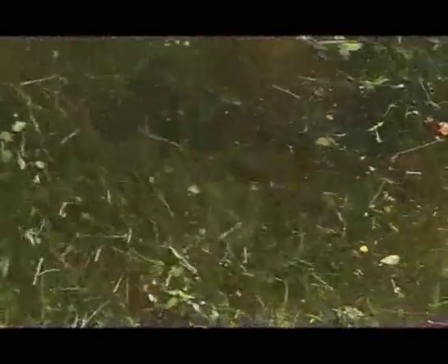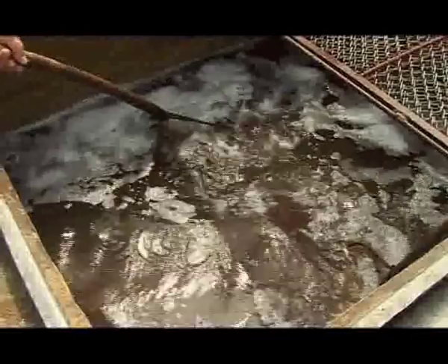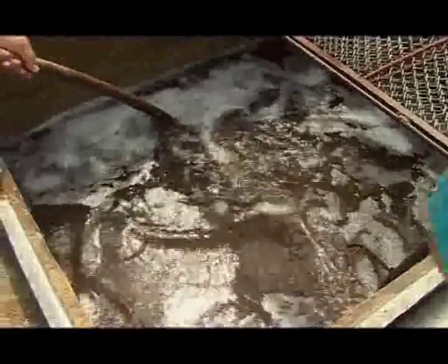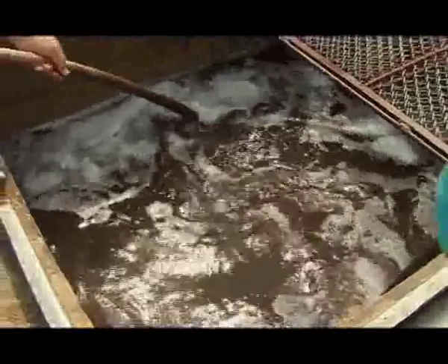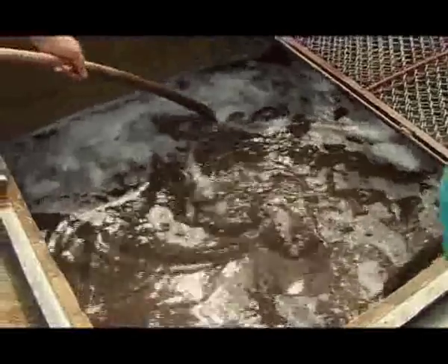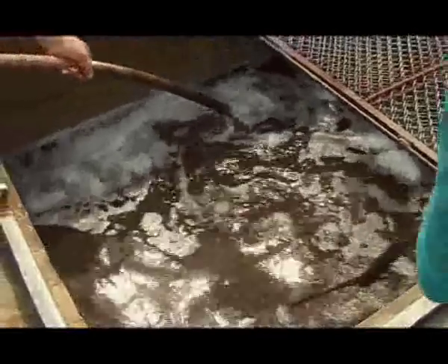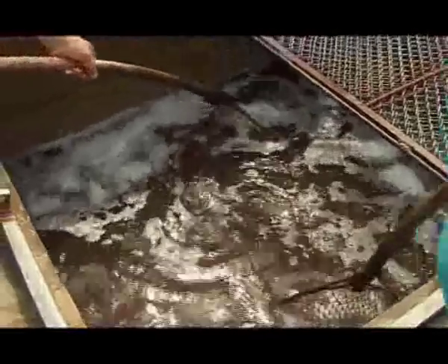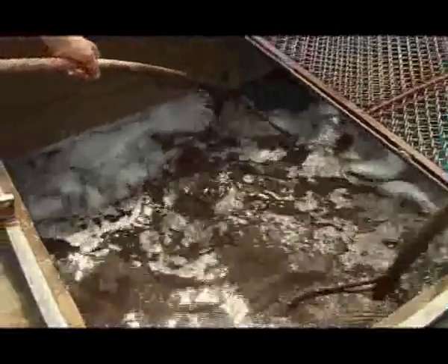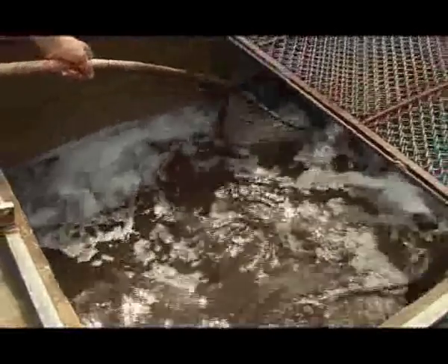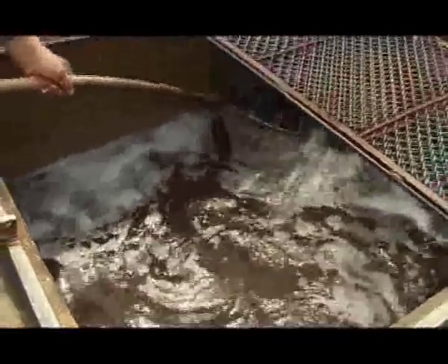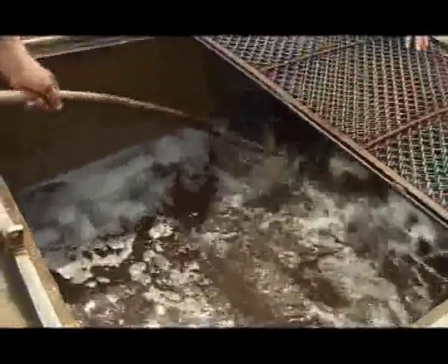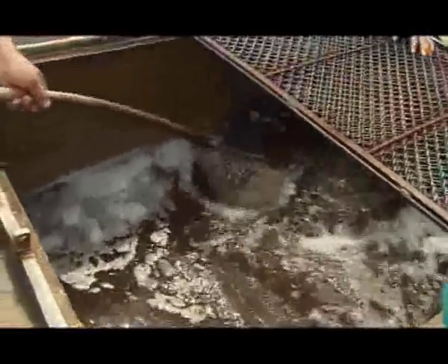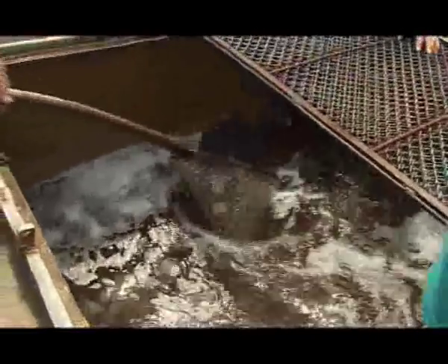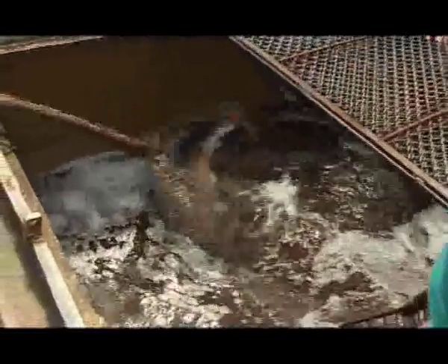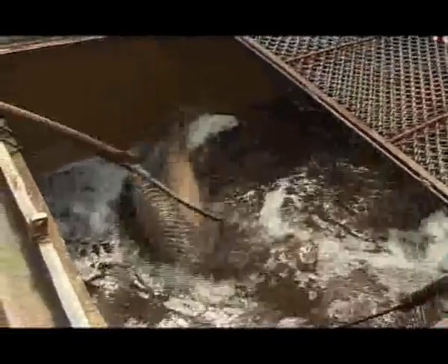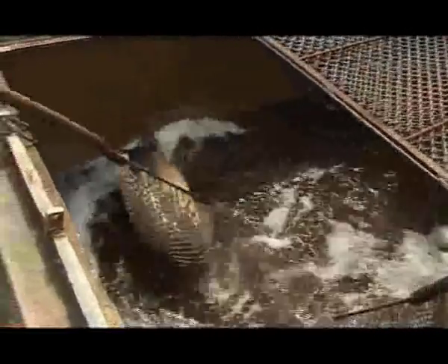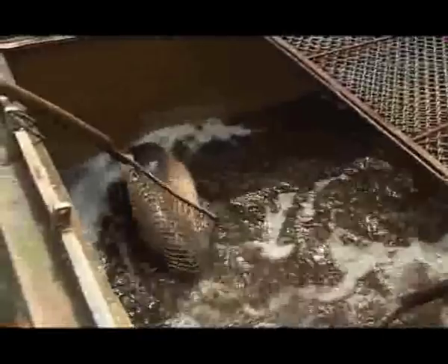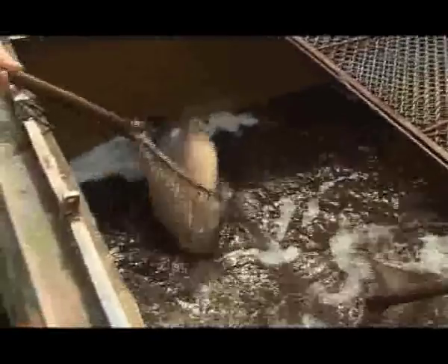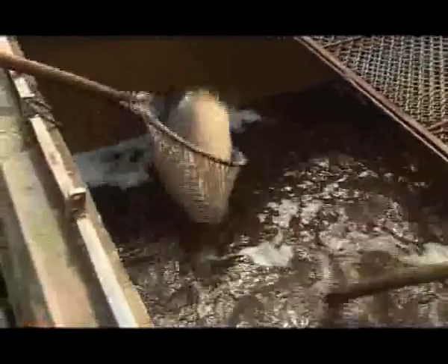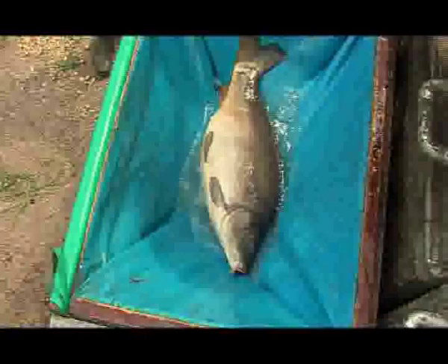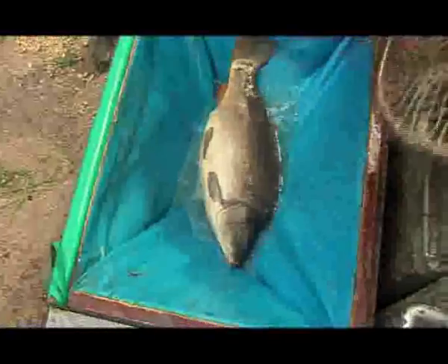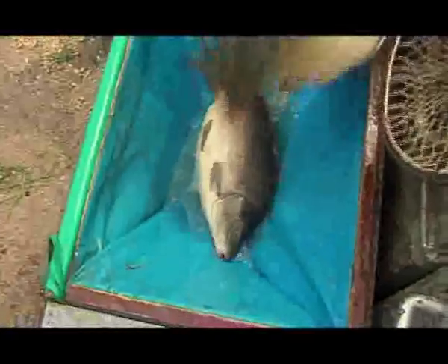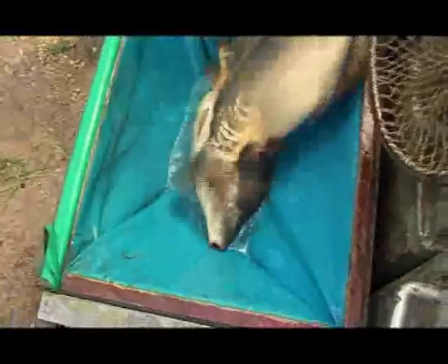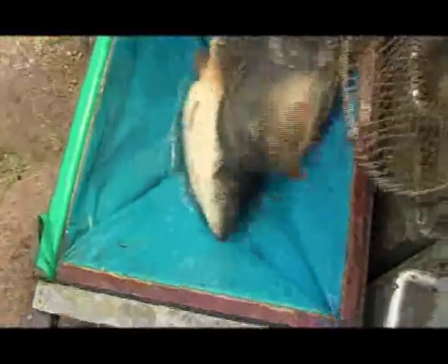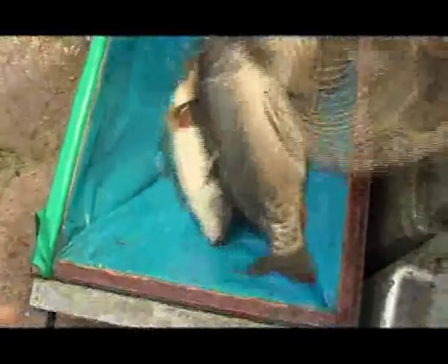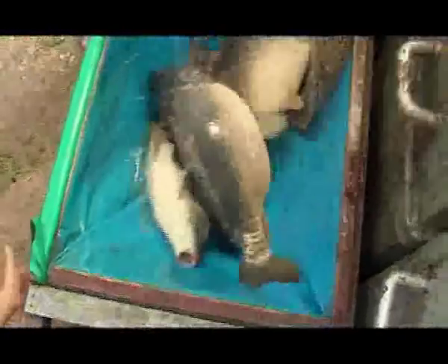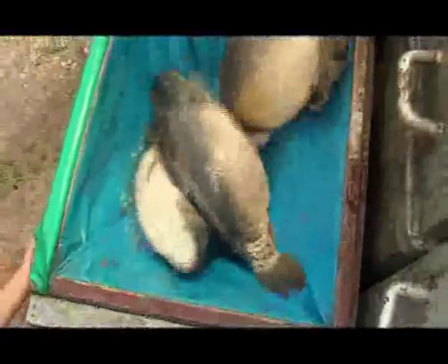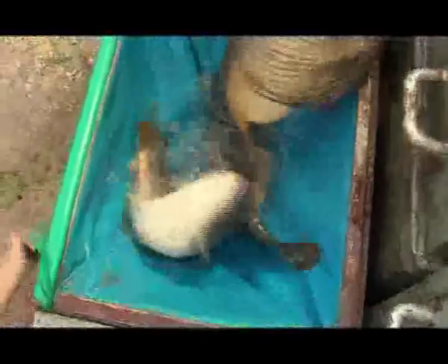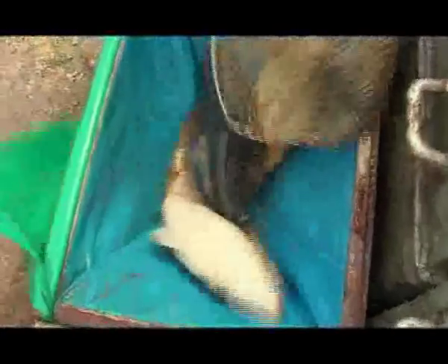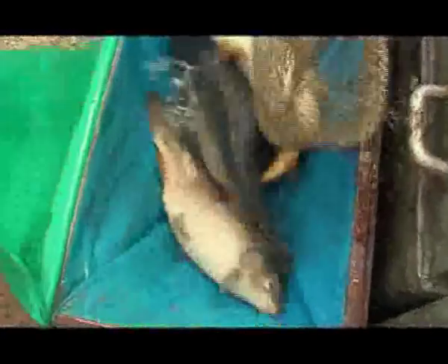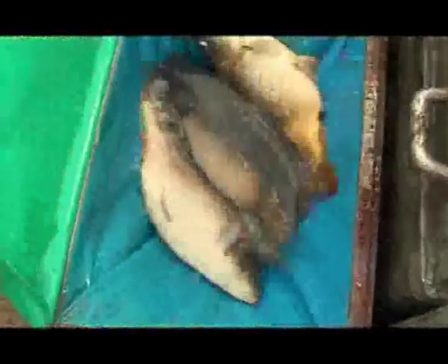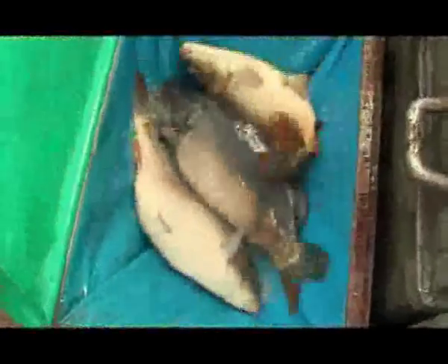Now, when everything is ready, the fish are placed in the ponds — a set of two females and three males in each.